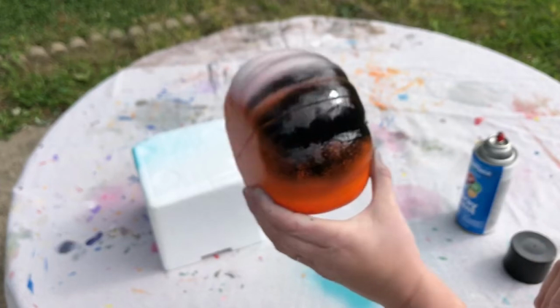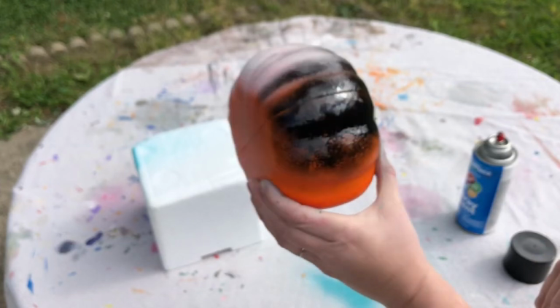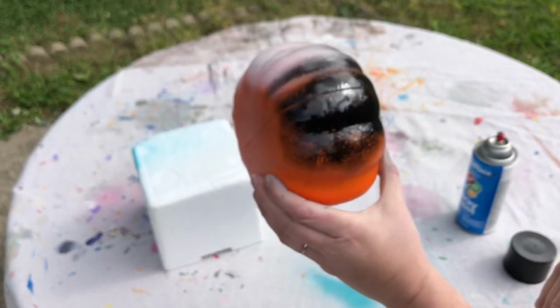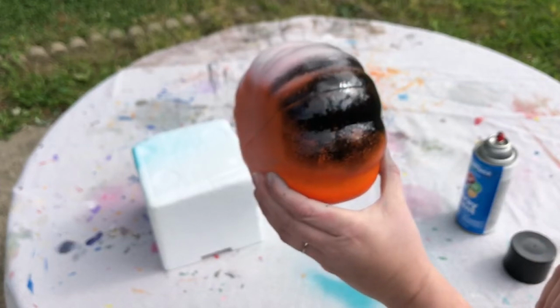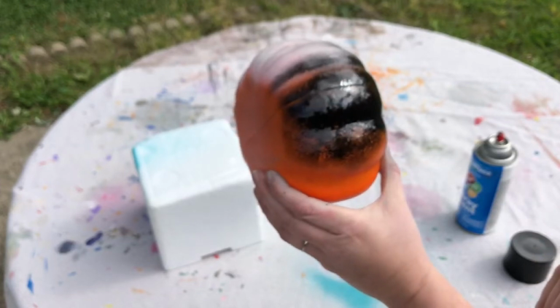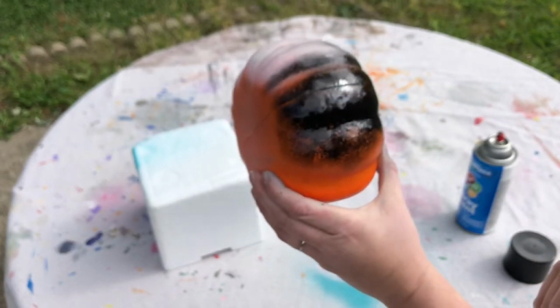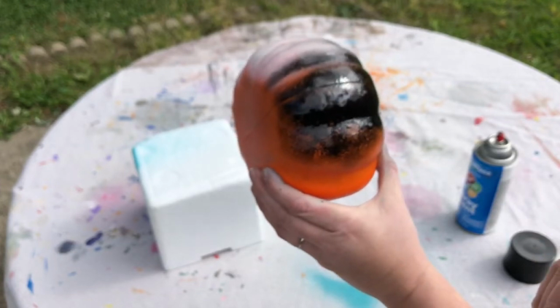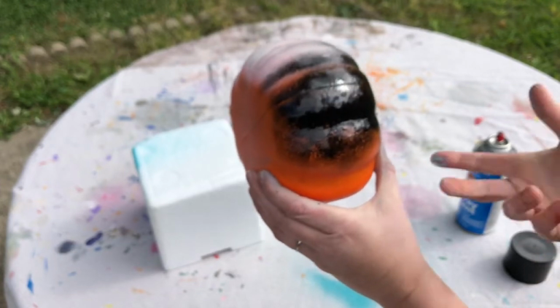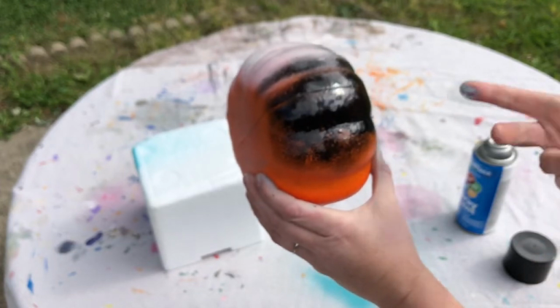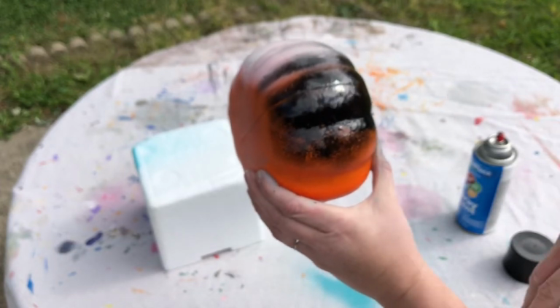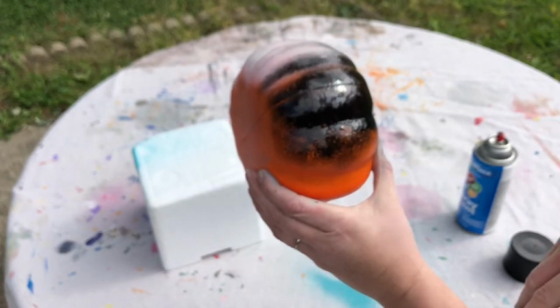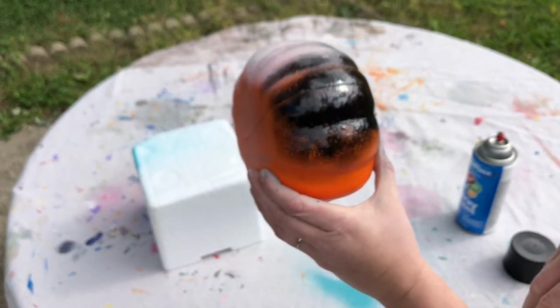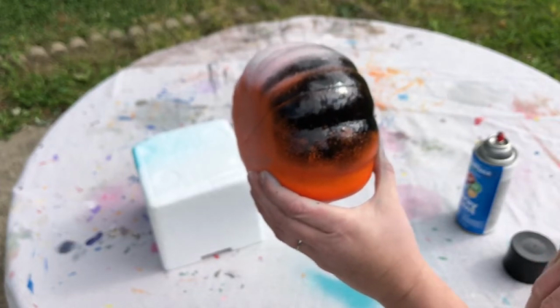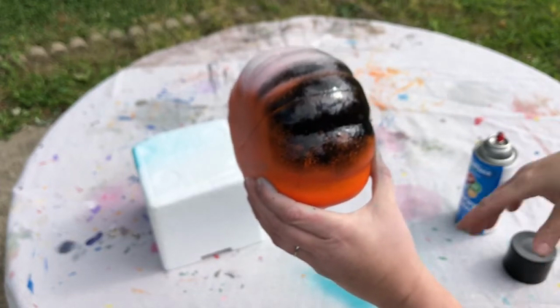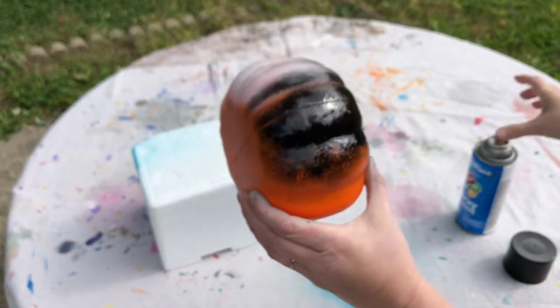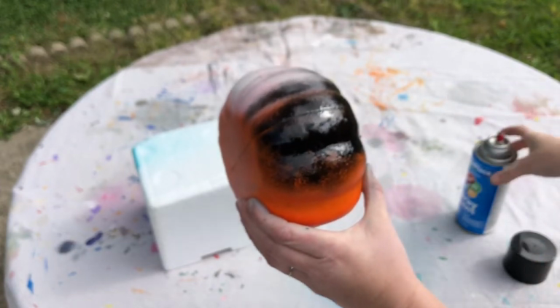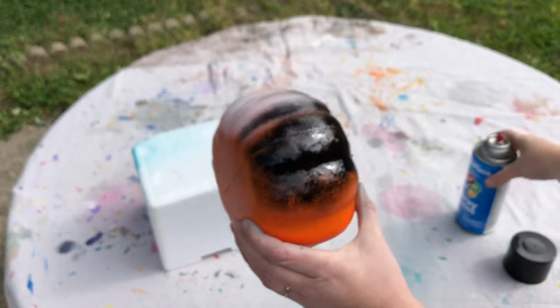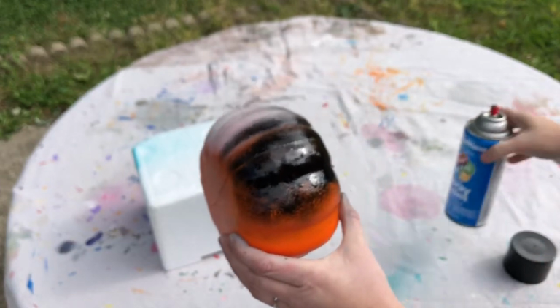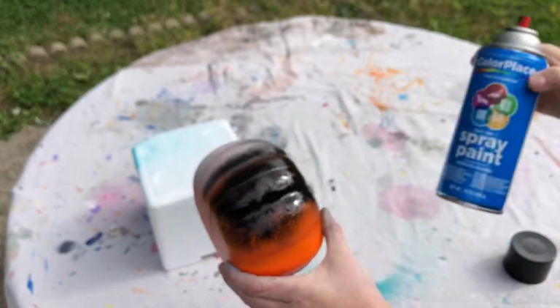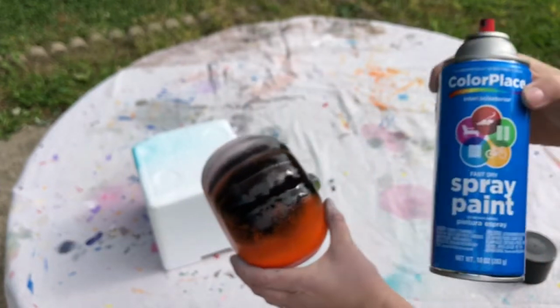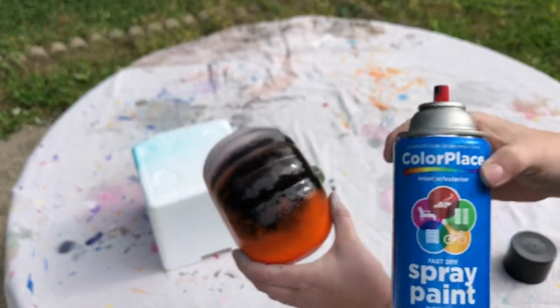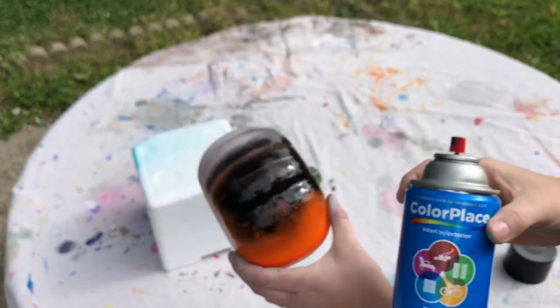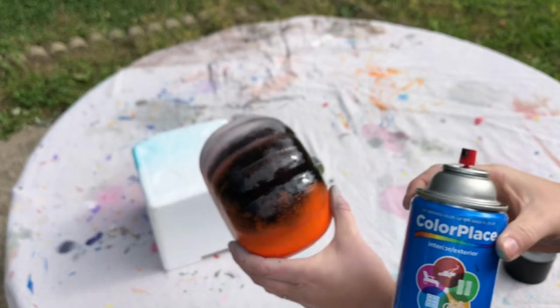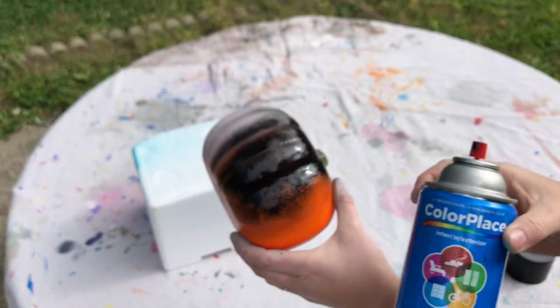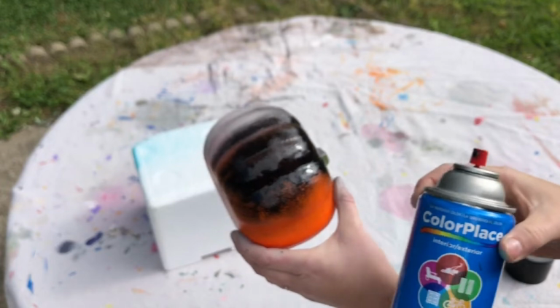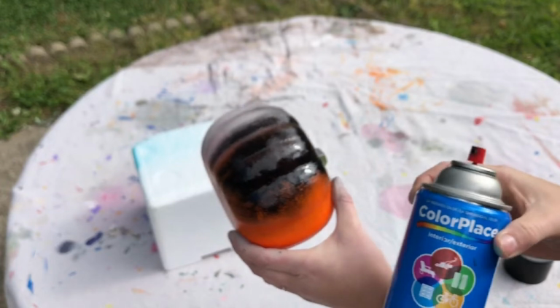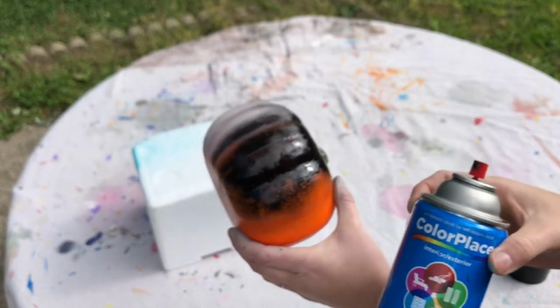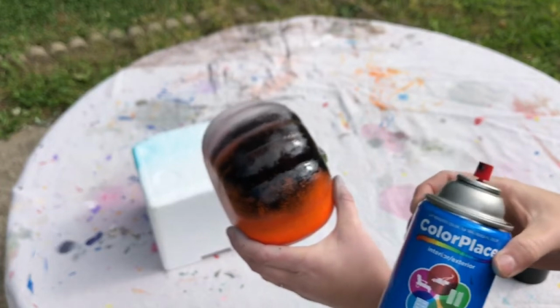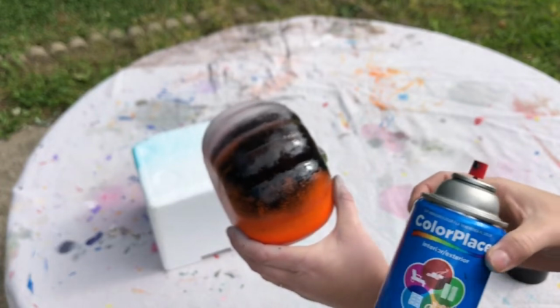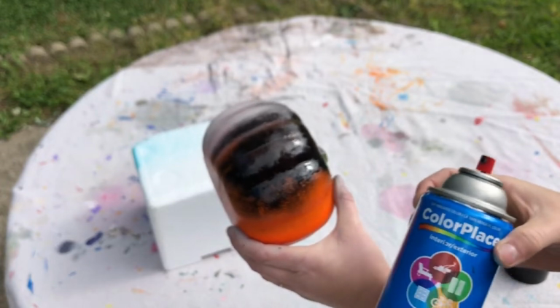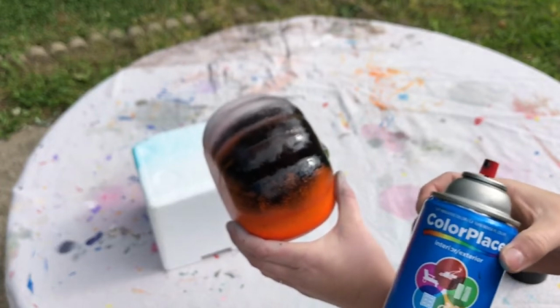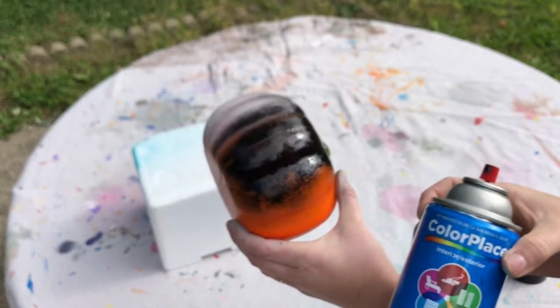Again, the coverage on these Color Place paints isn't very good.